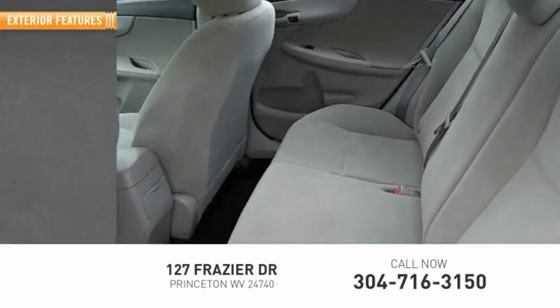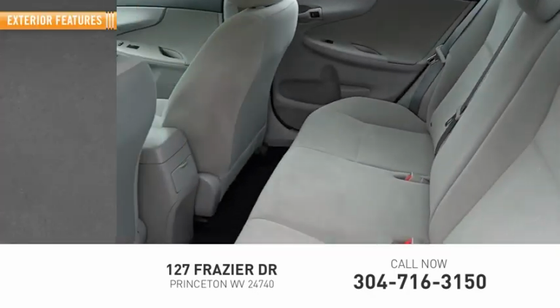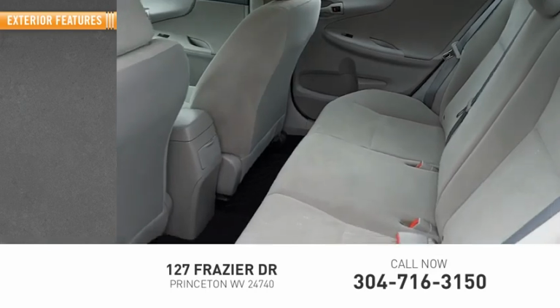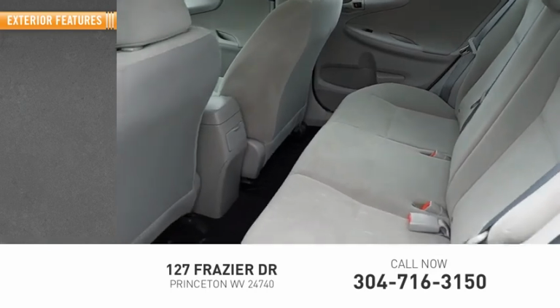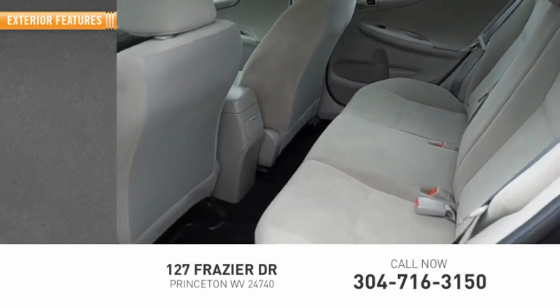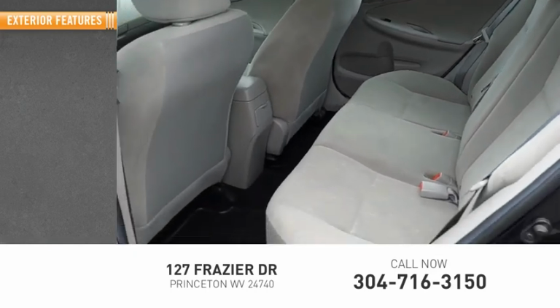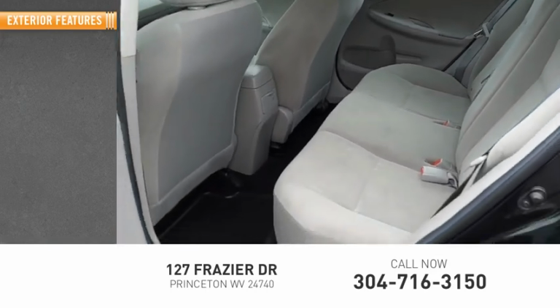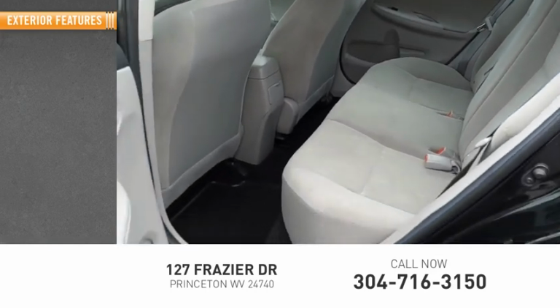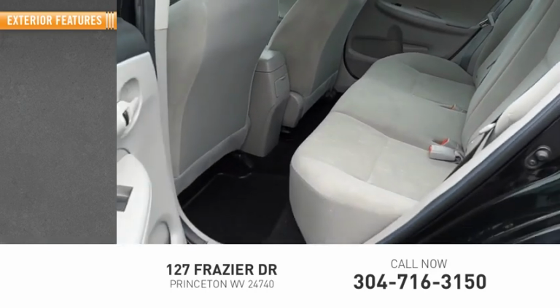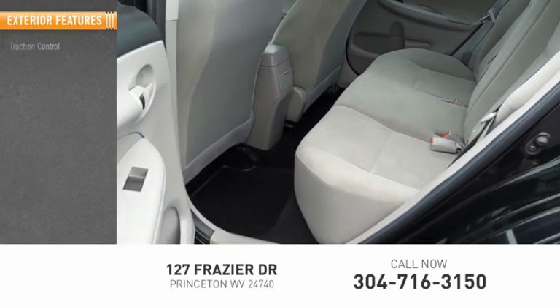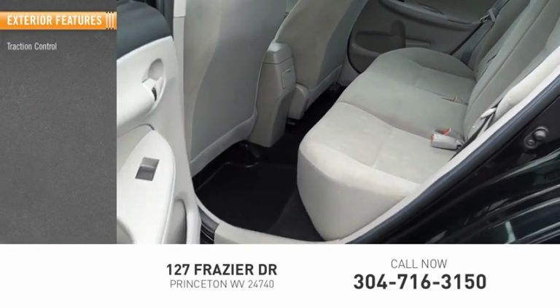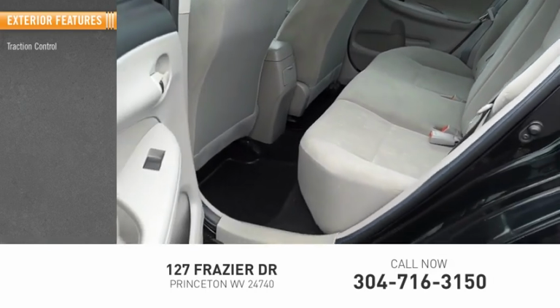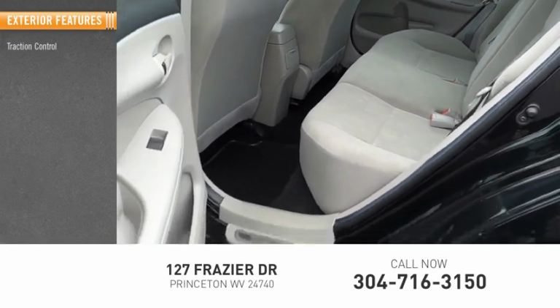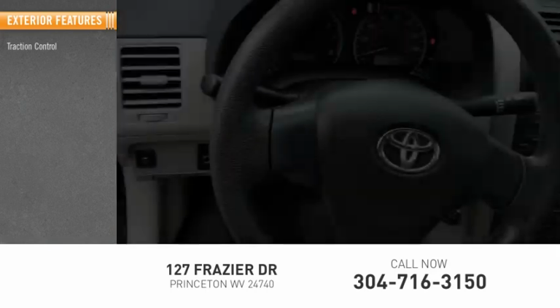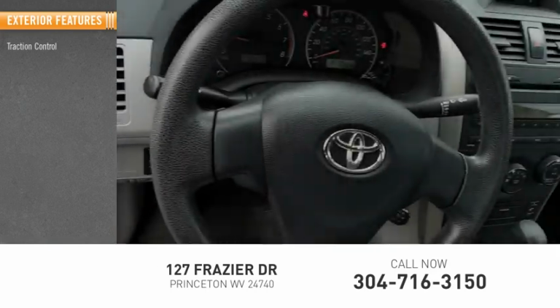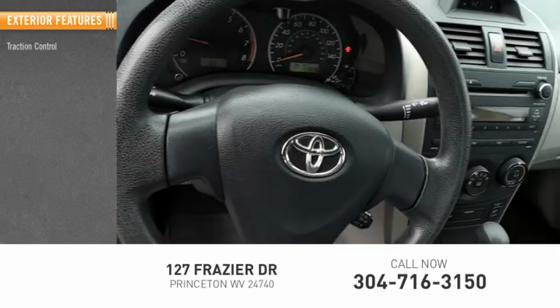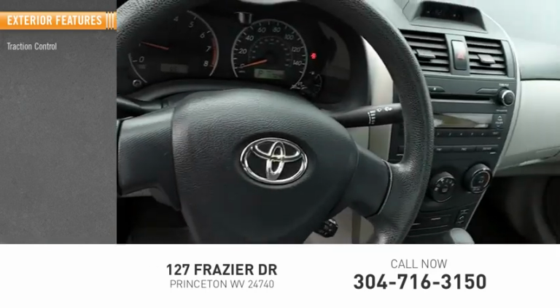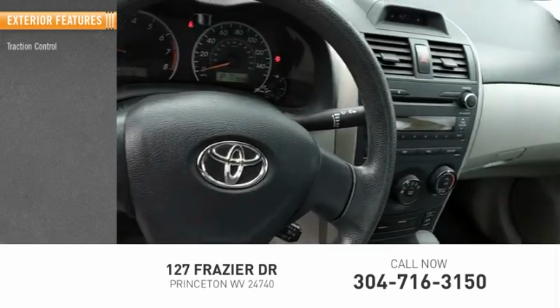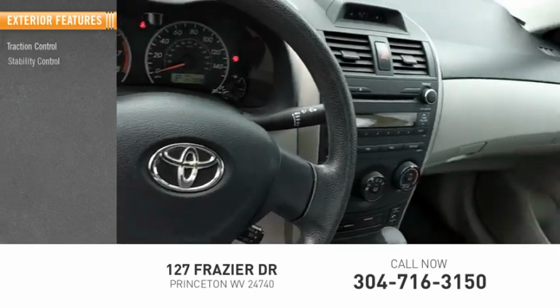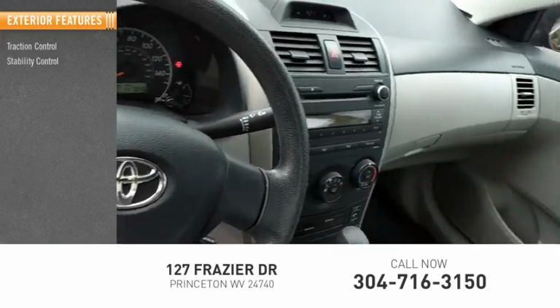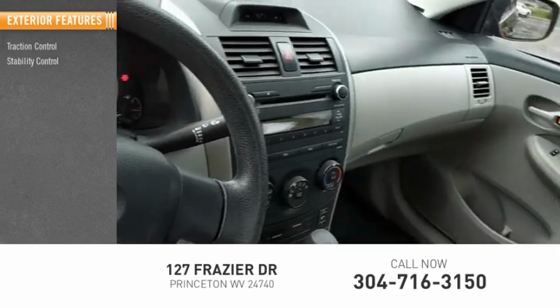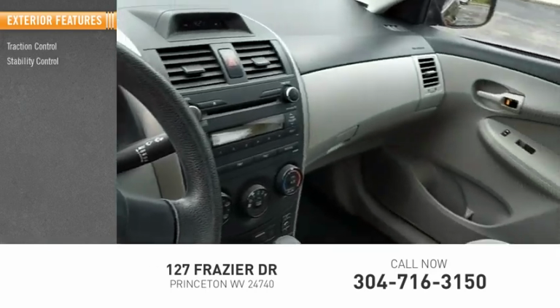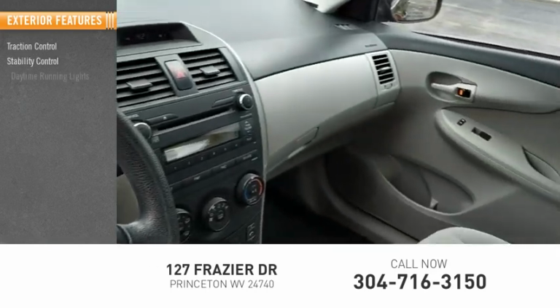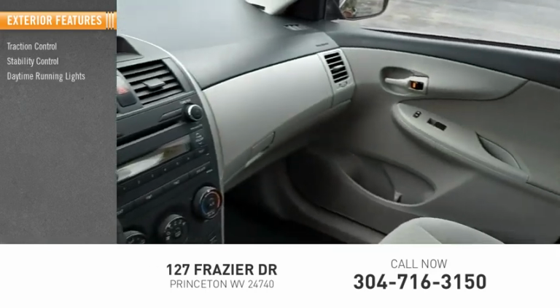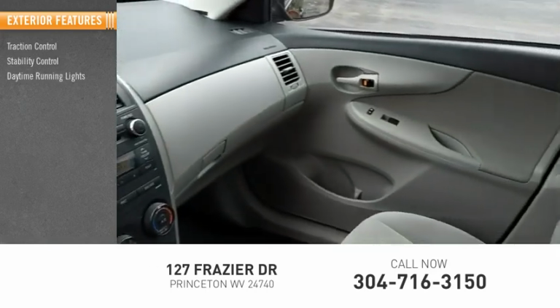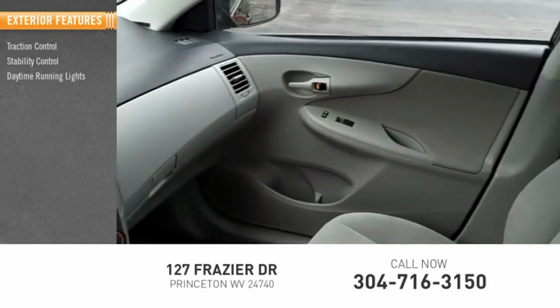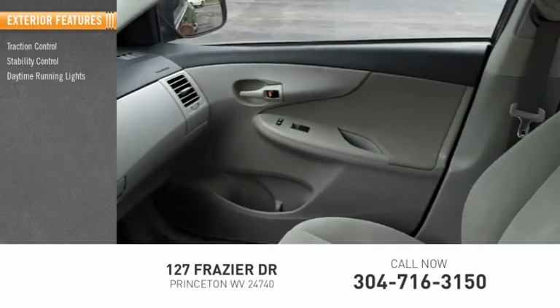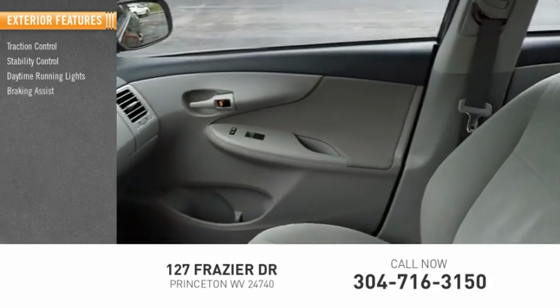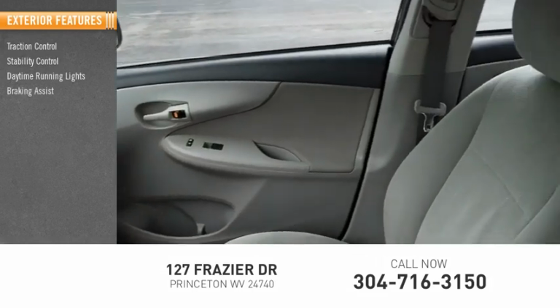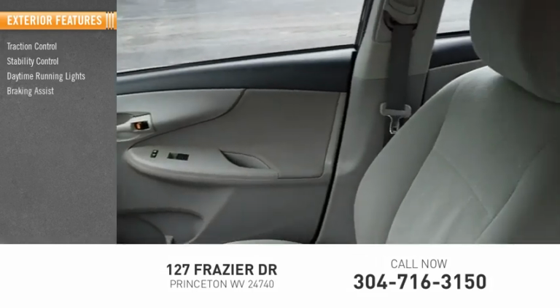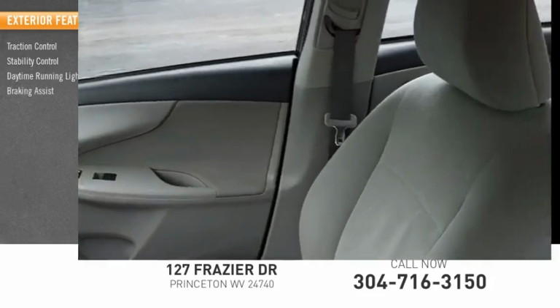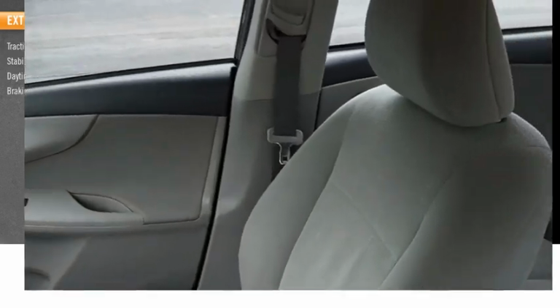Here are some of this vehicle's great options: traction control, stability control, daytime running lights, and braking assist.